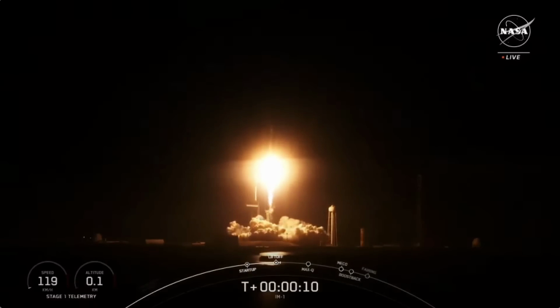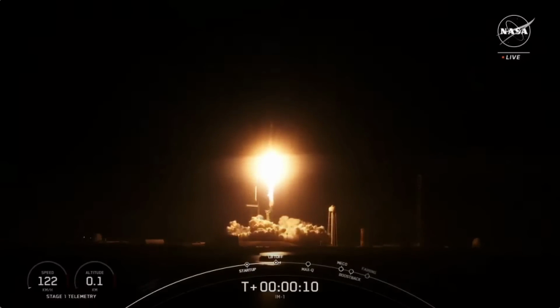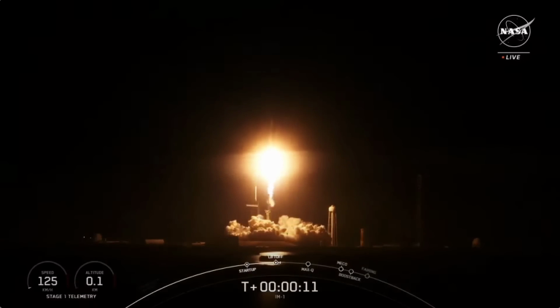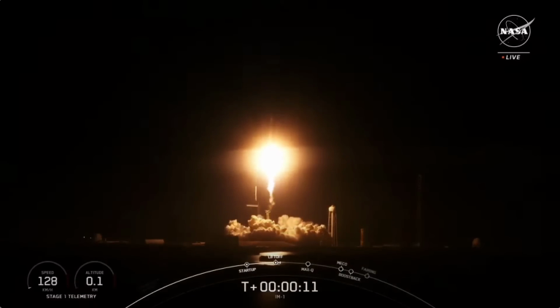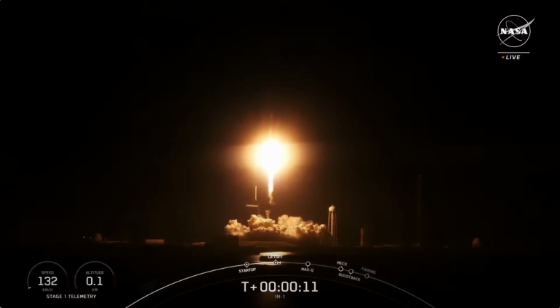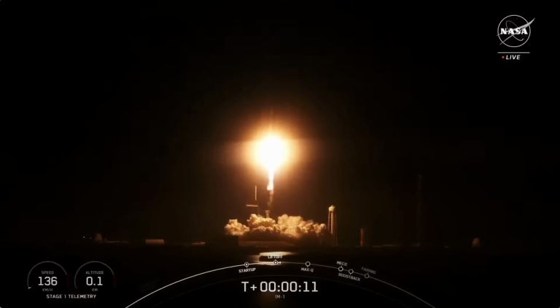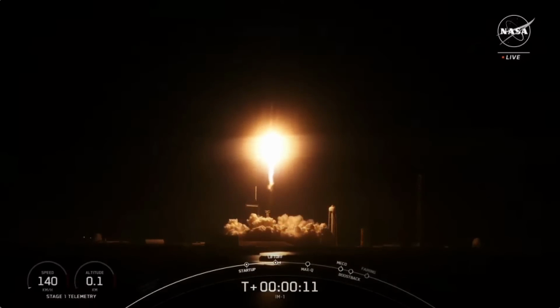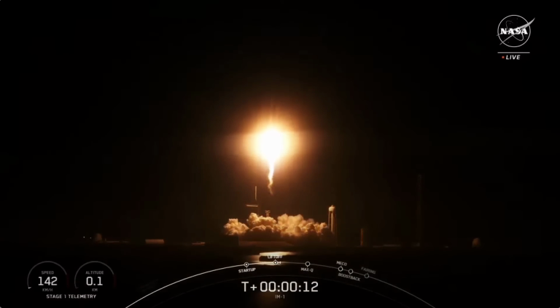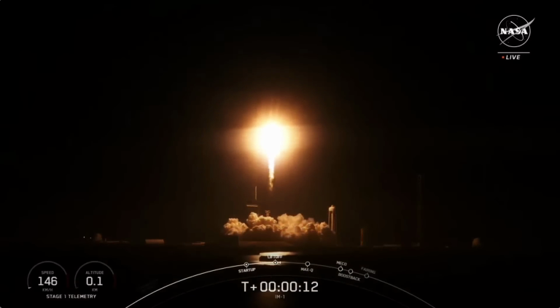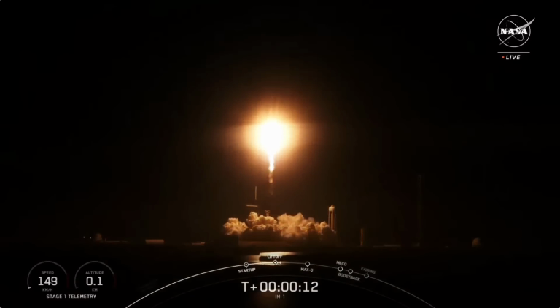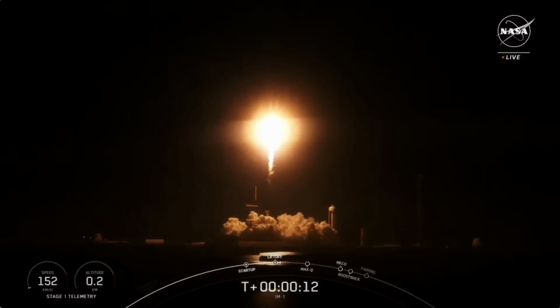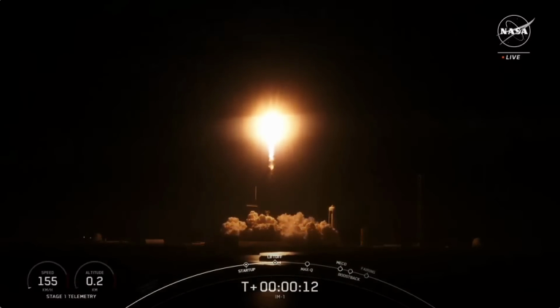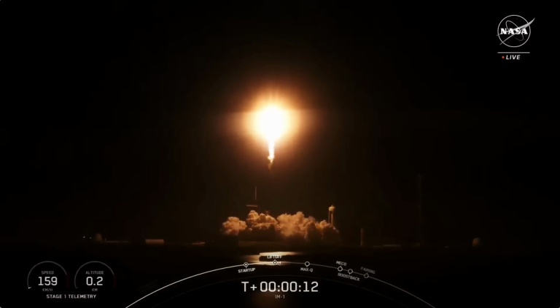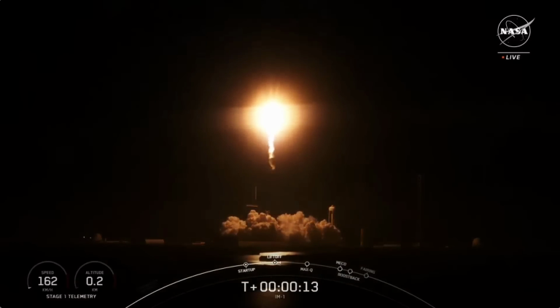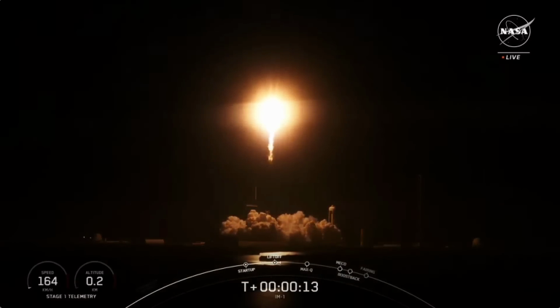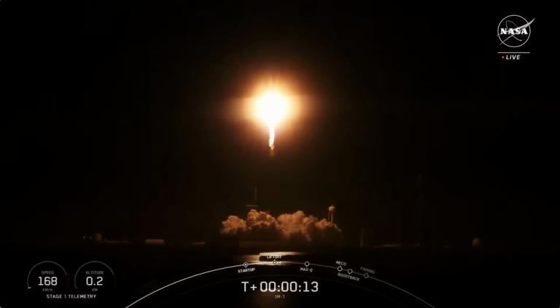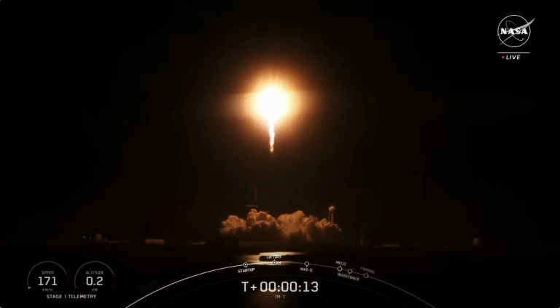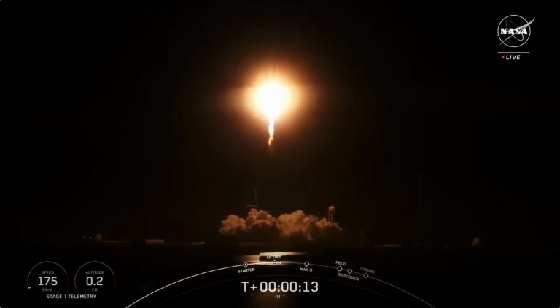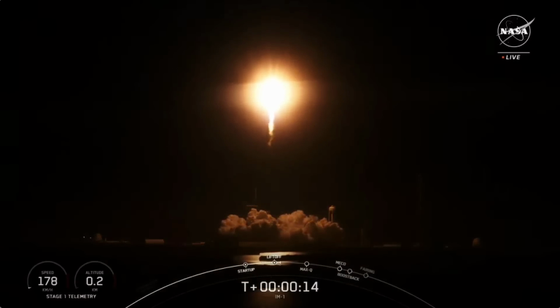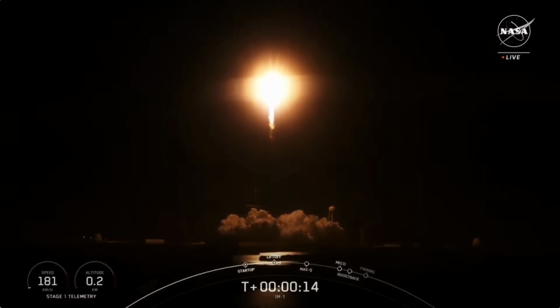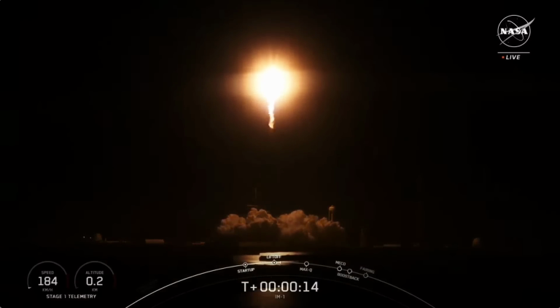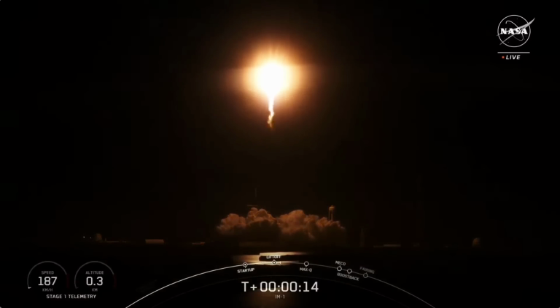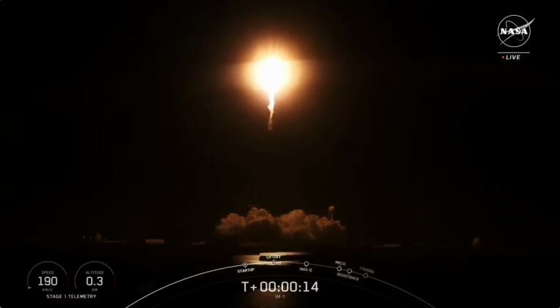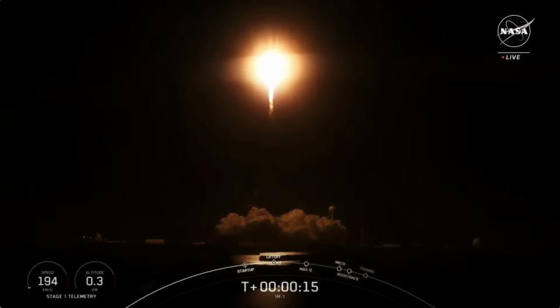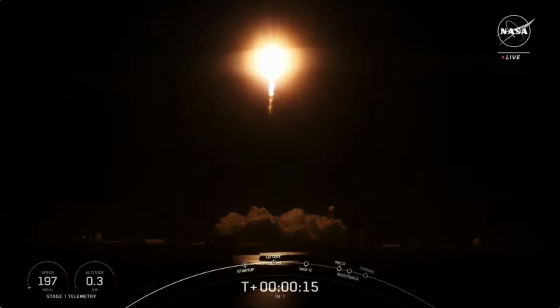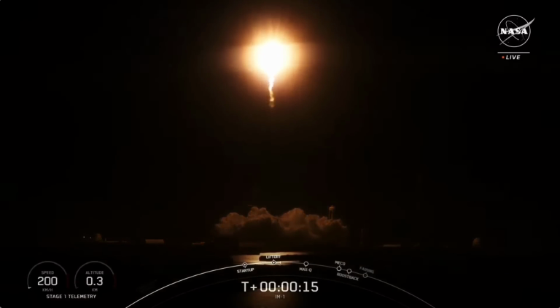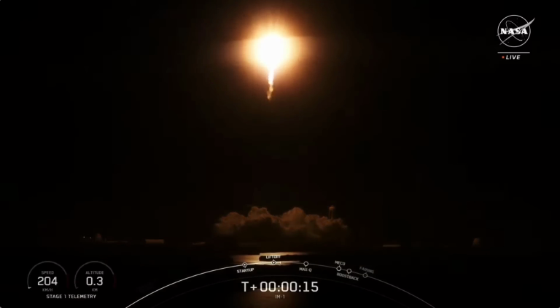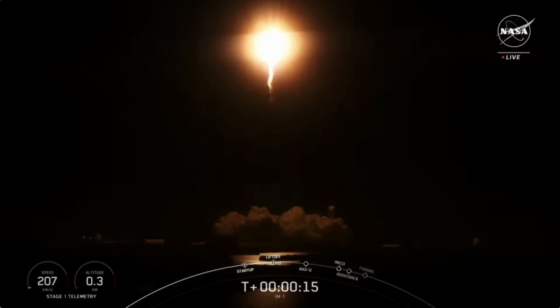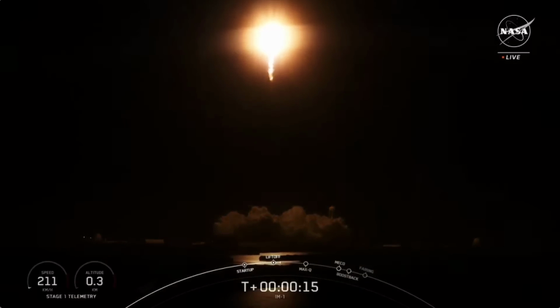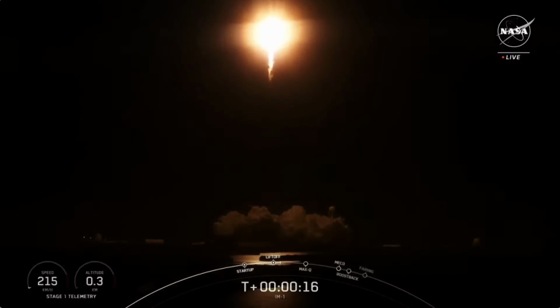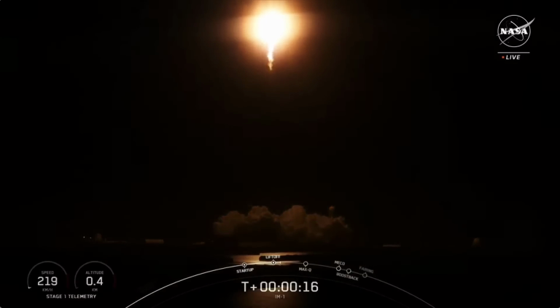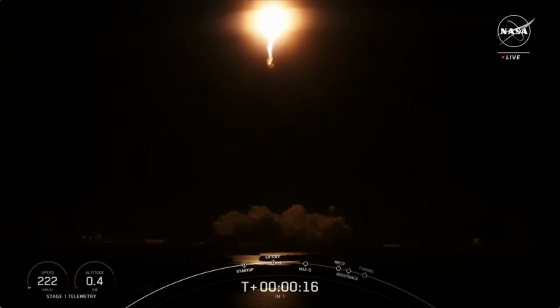Vehicle pitching downrange. Stage 1 propulsion is nominal.